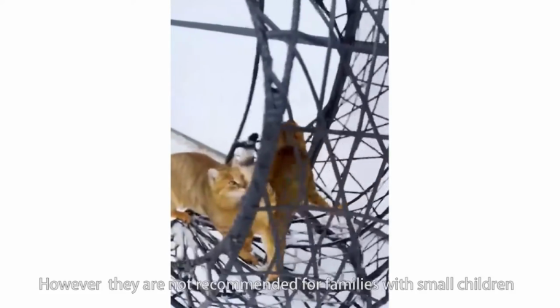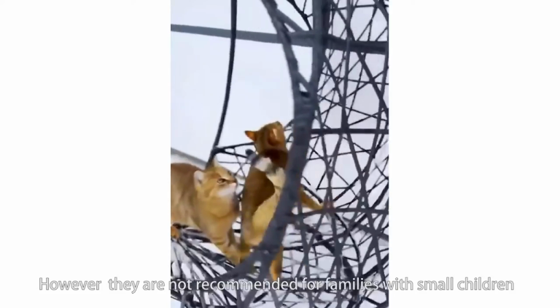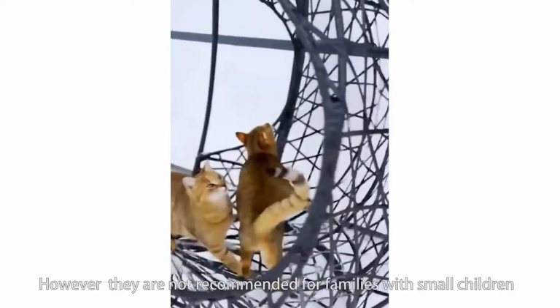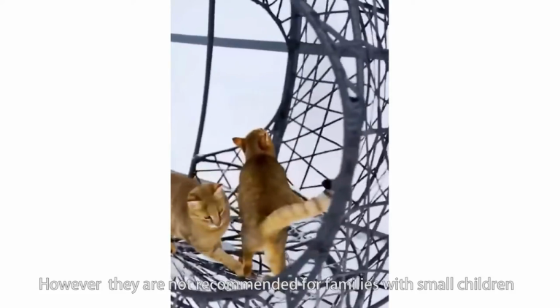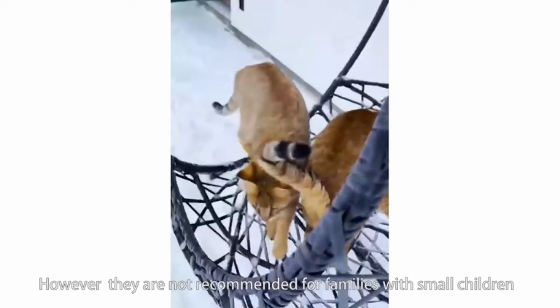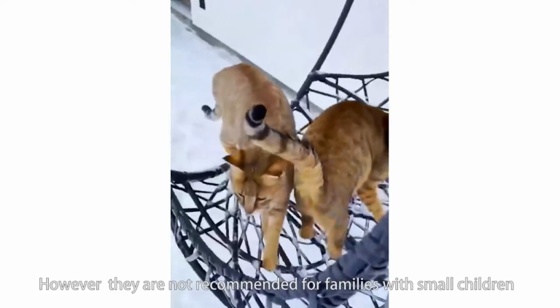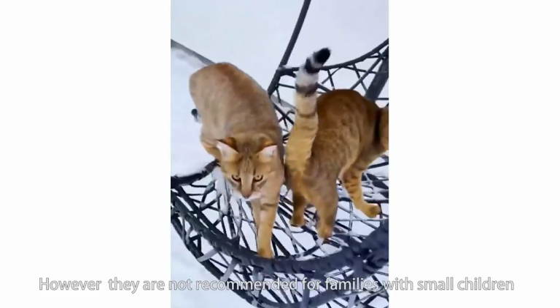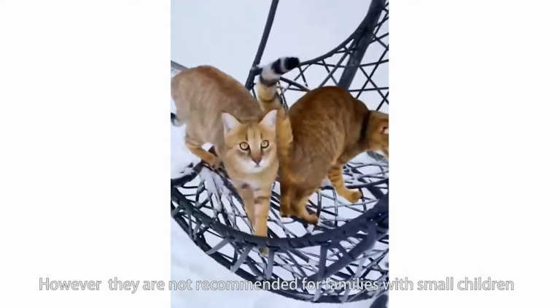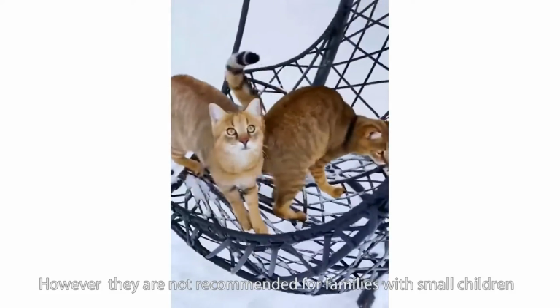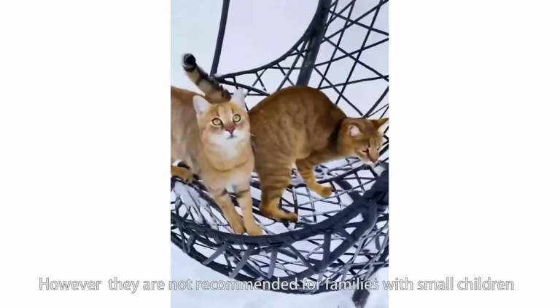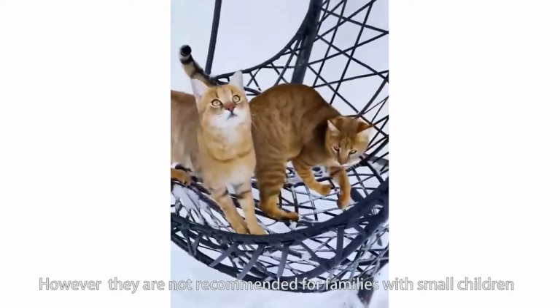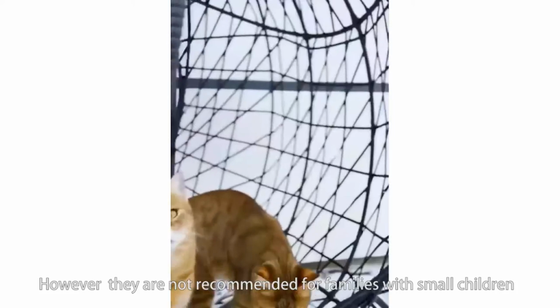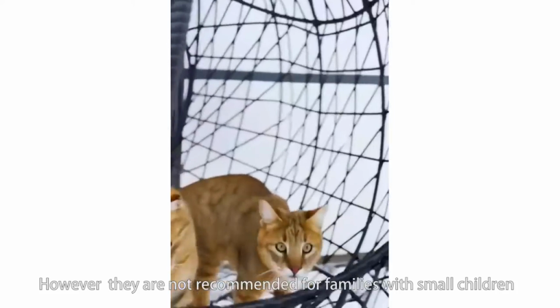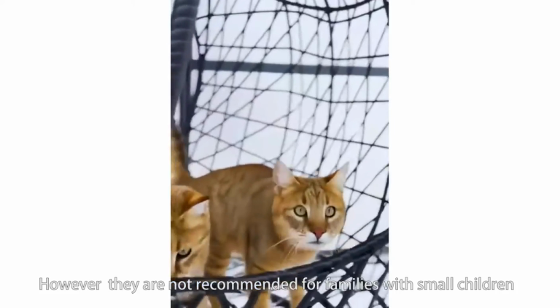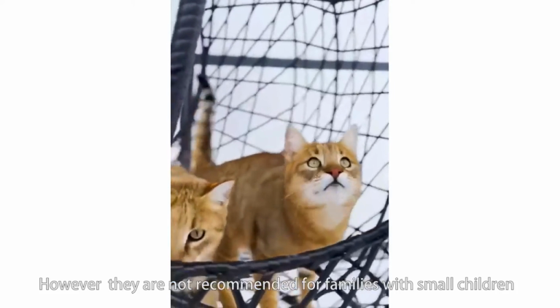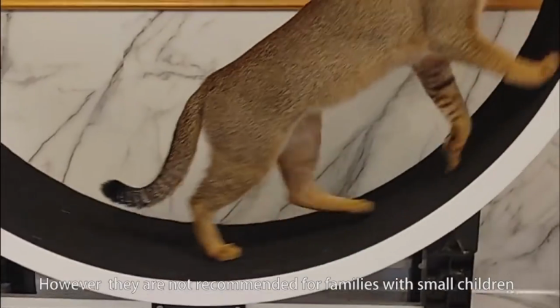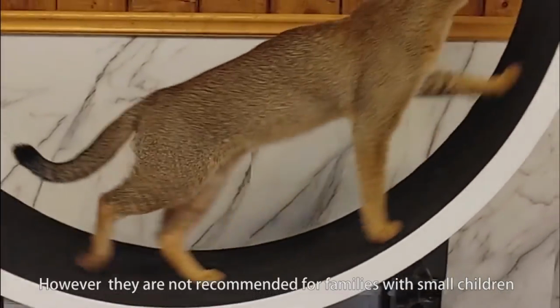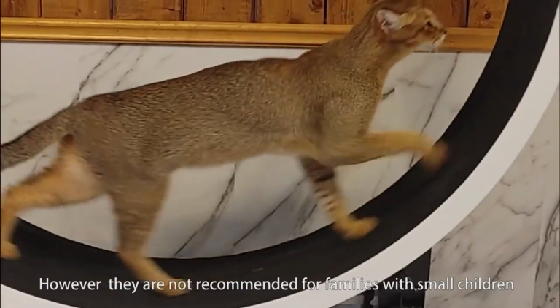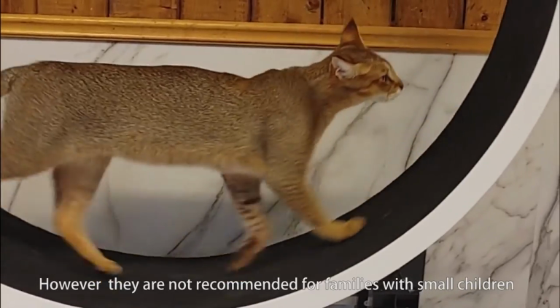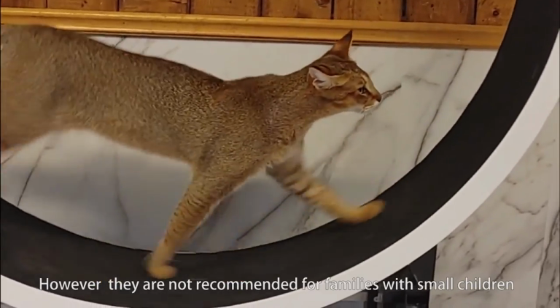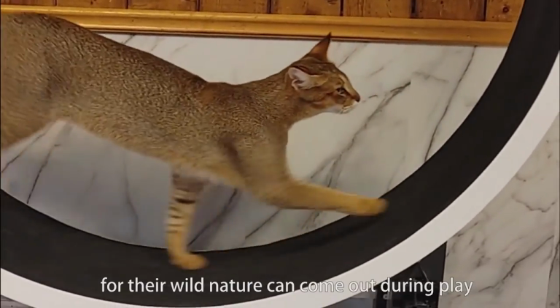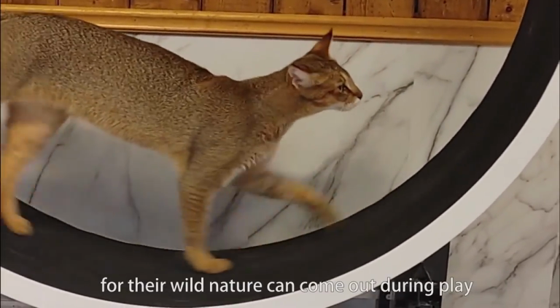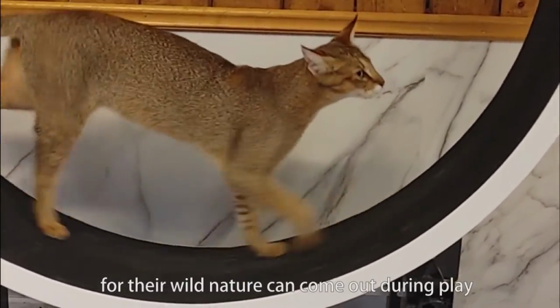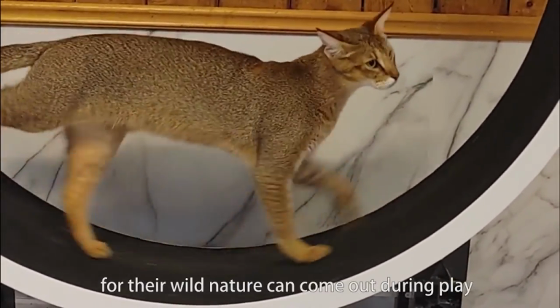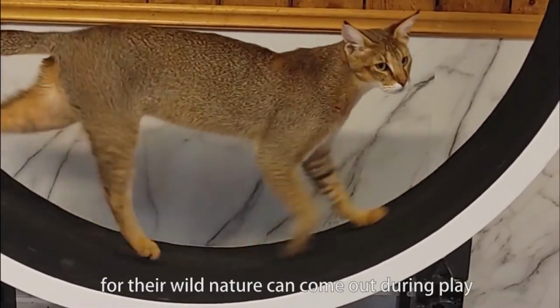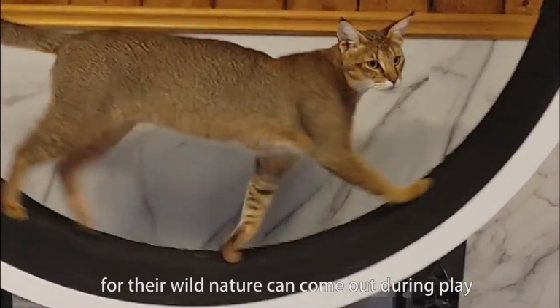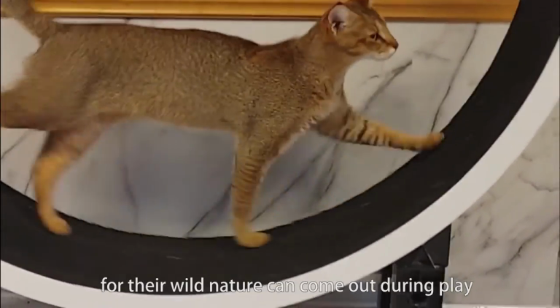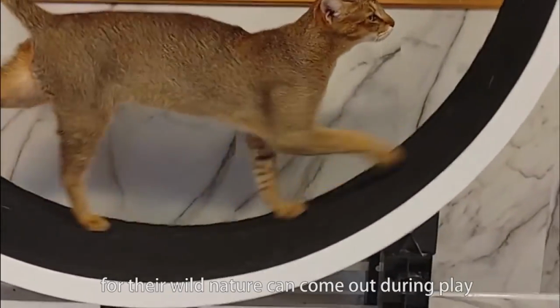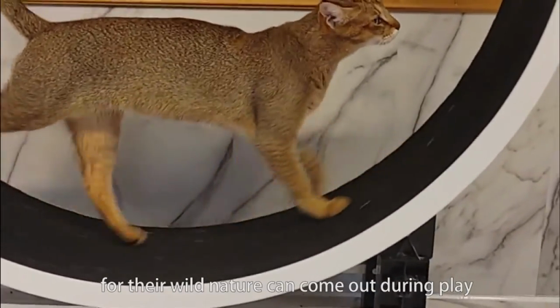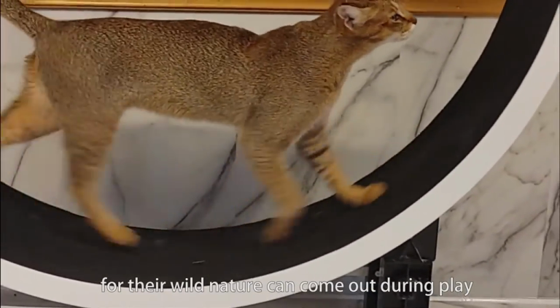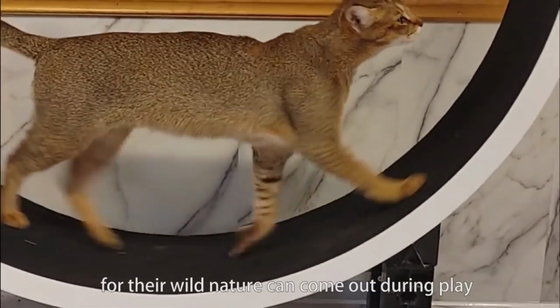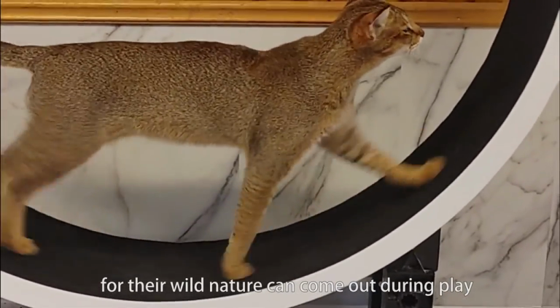However, they are not recommended for families with small children, as their wild nature can come out during play, which makes the Chausie a great playmate for homes with dogs.